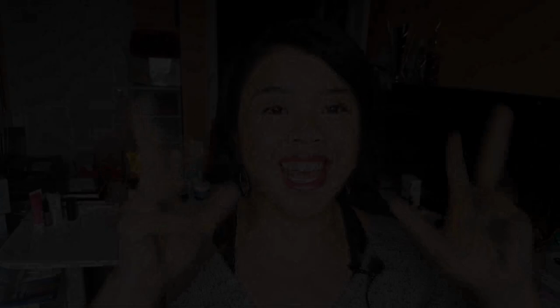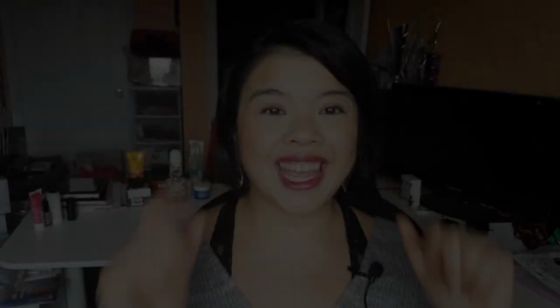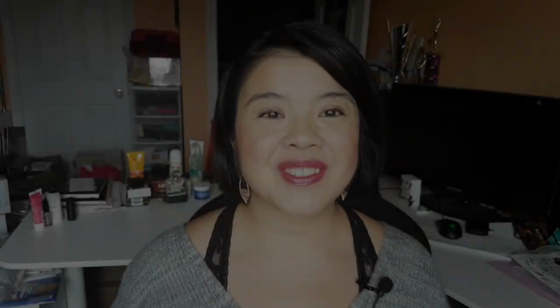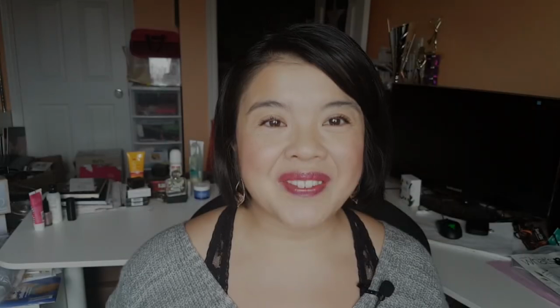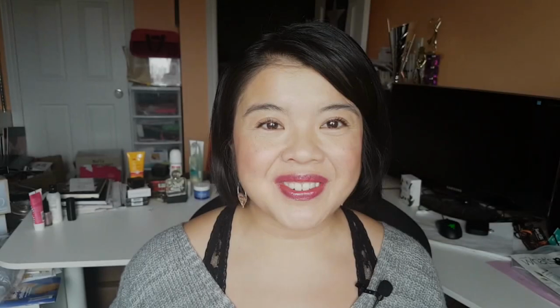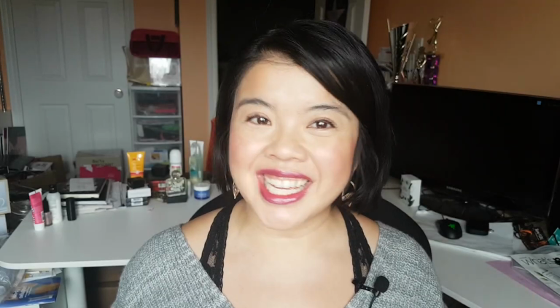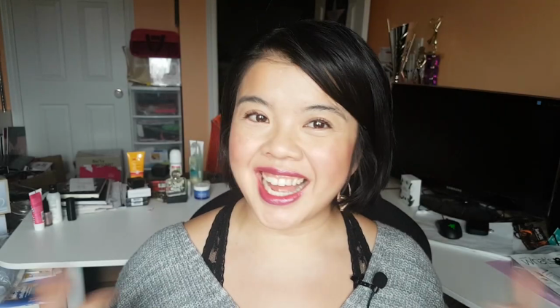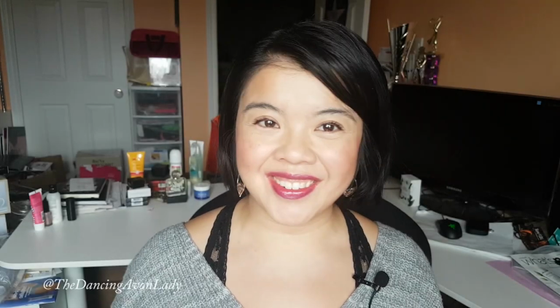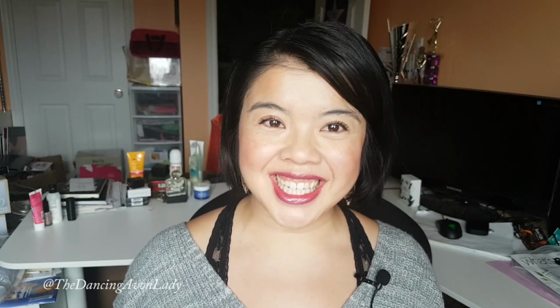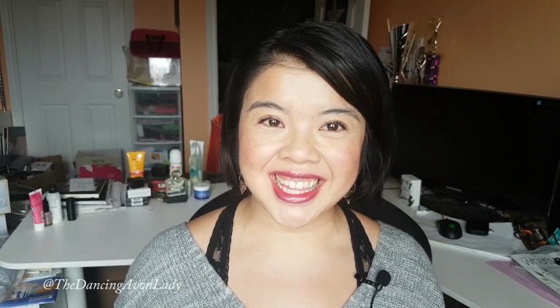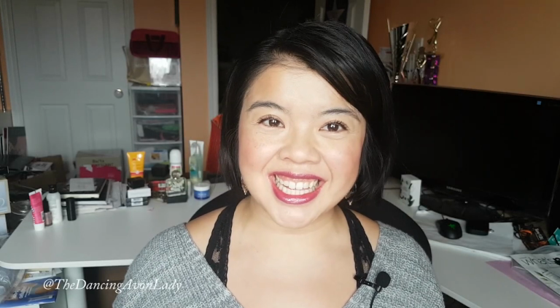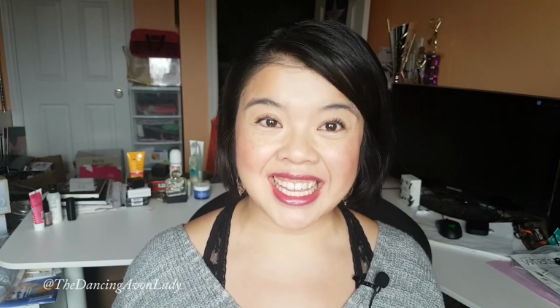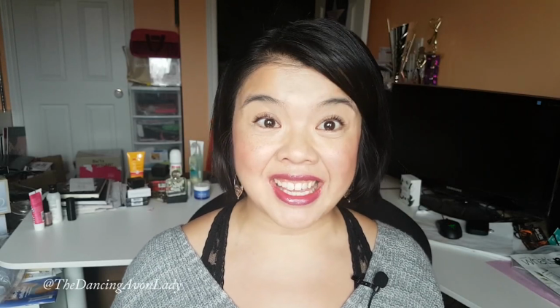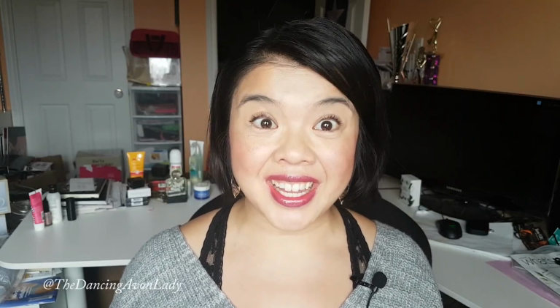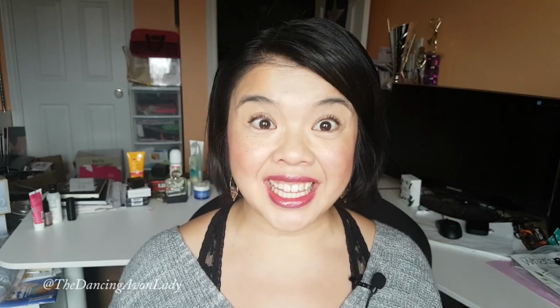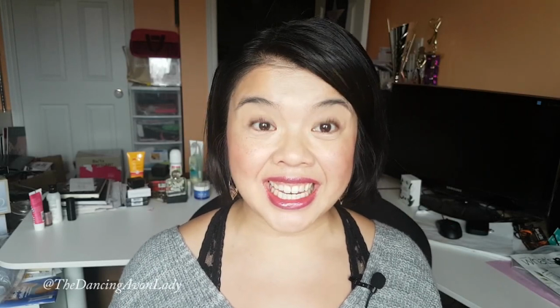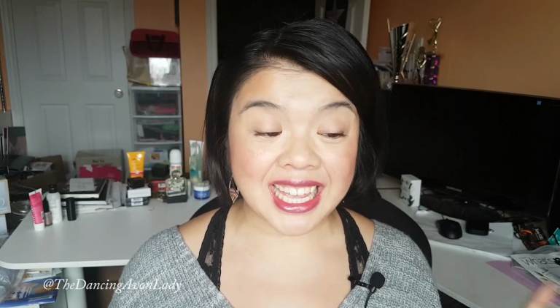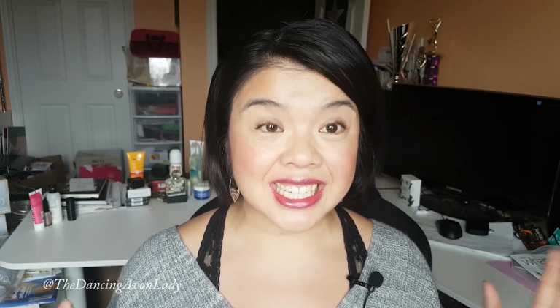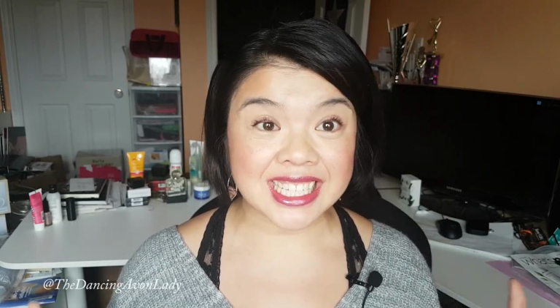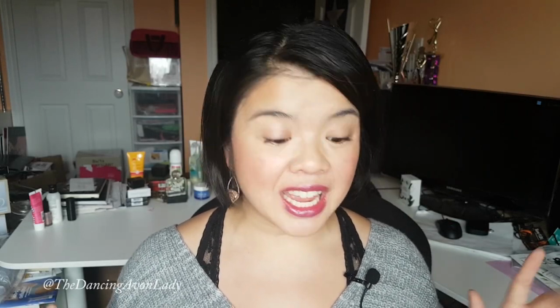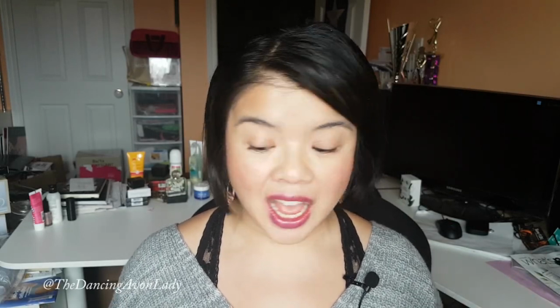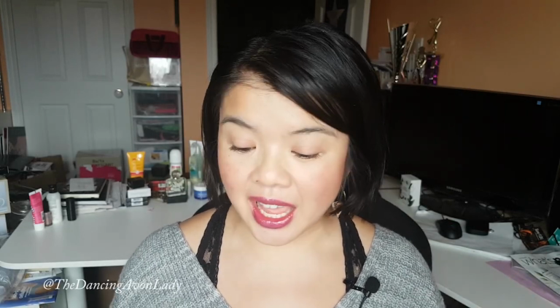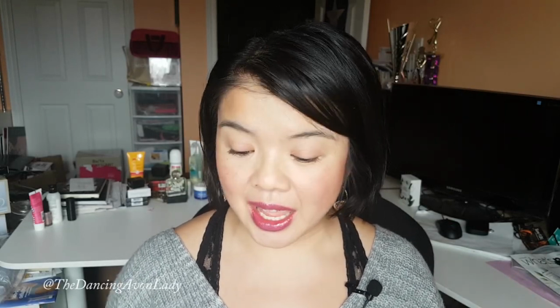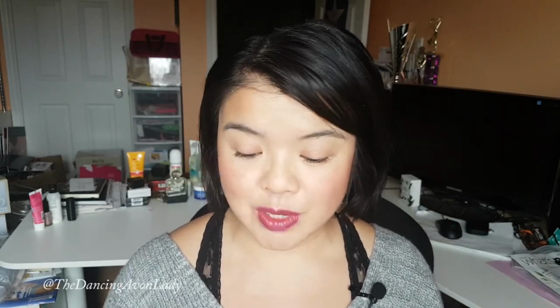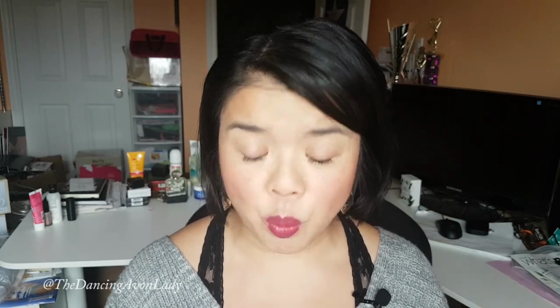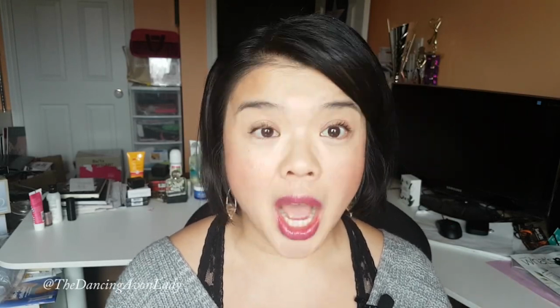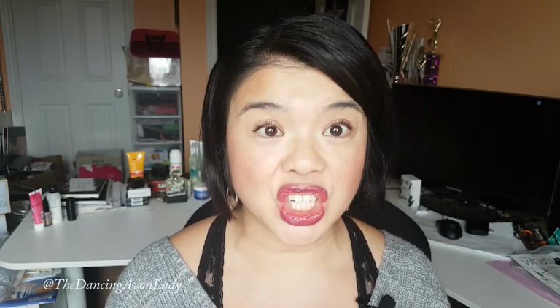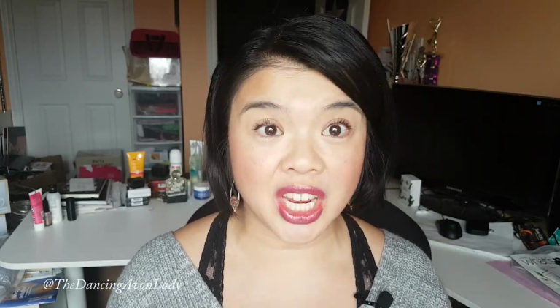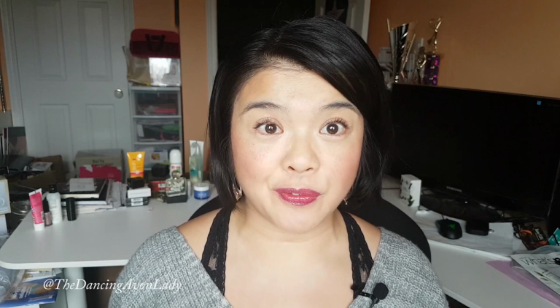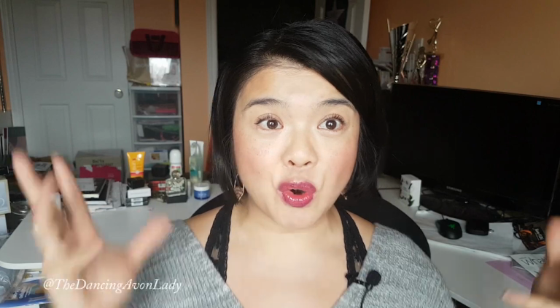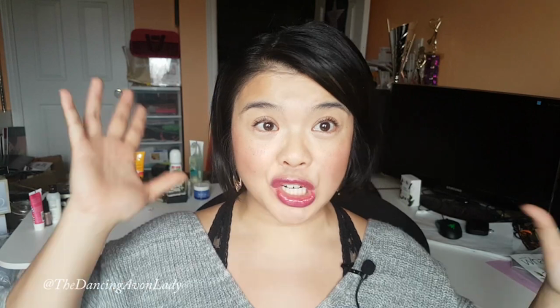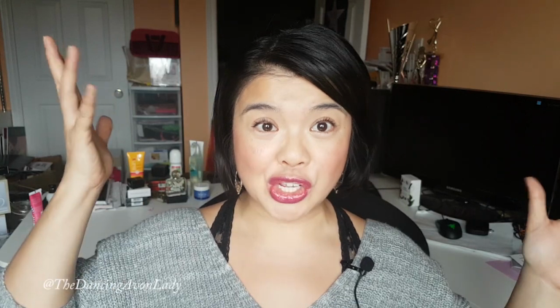Hey guys, welcome back to my channel. I'm Jessica Yuck, the Dancing Avon Lady, and today I am swatching for you.